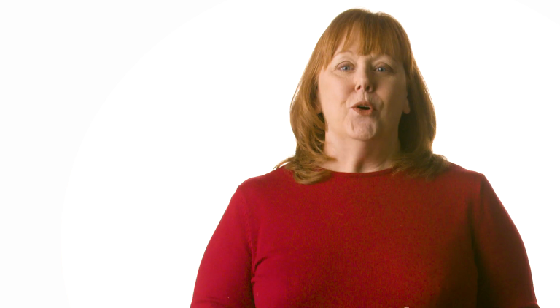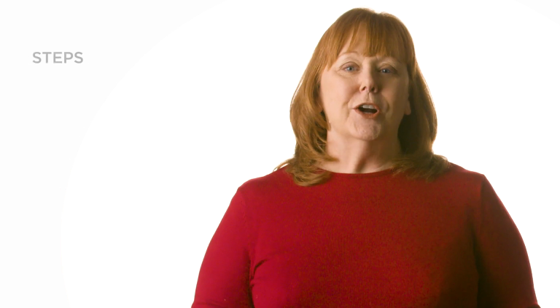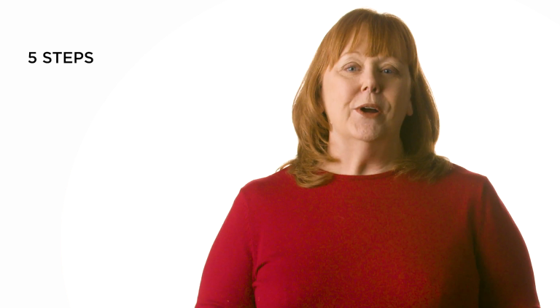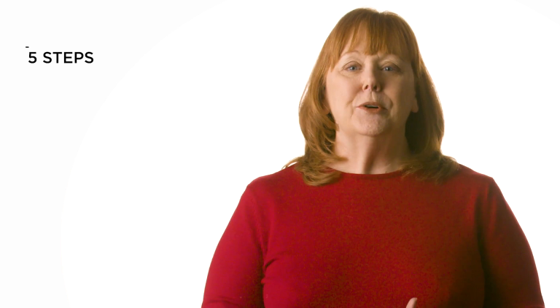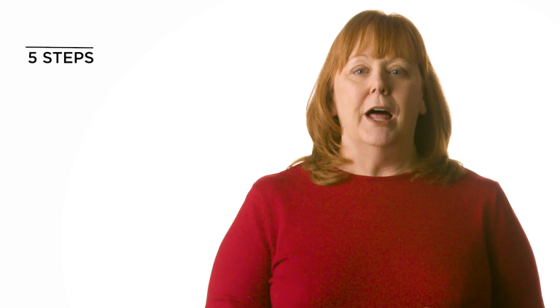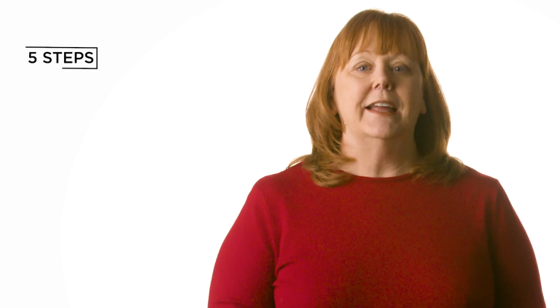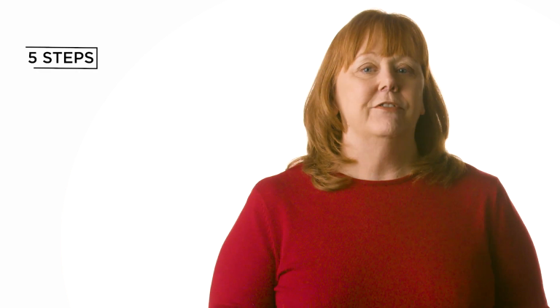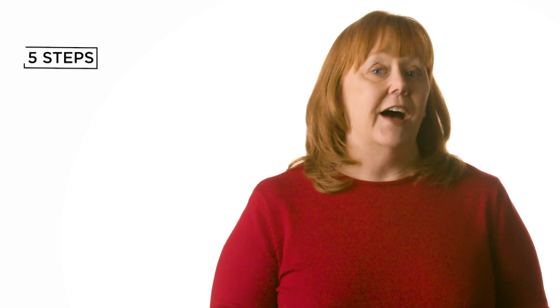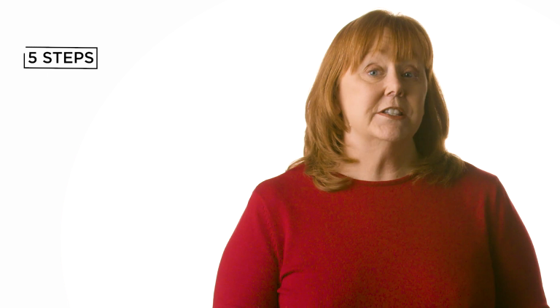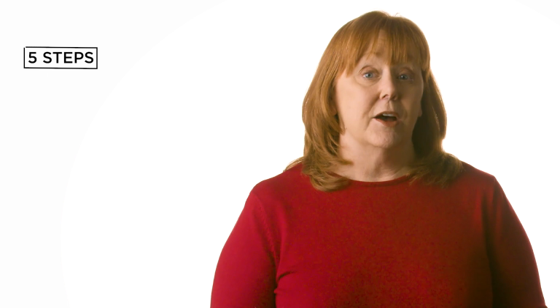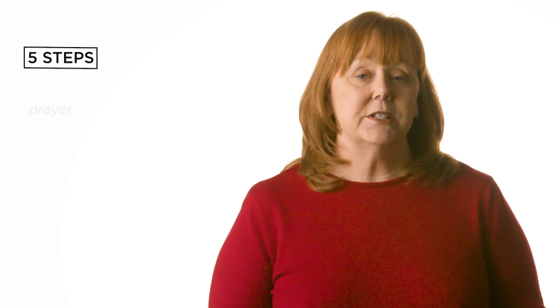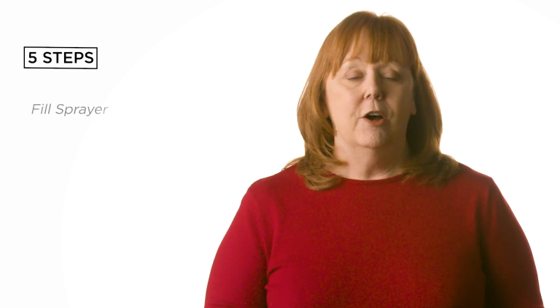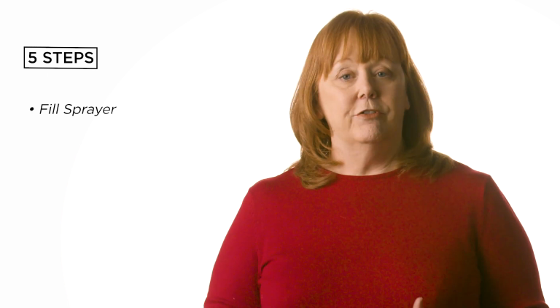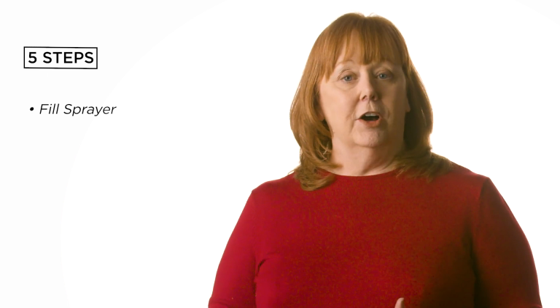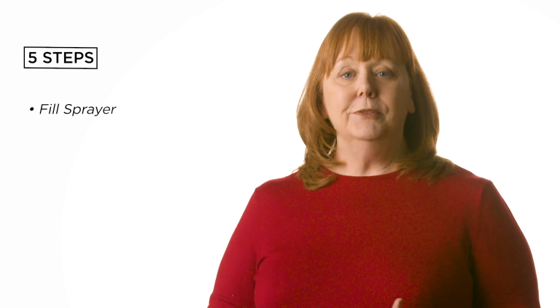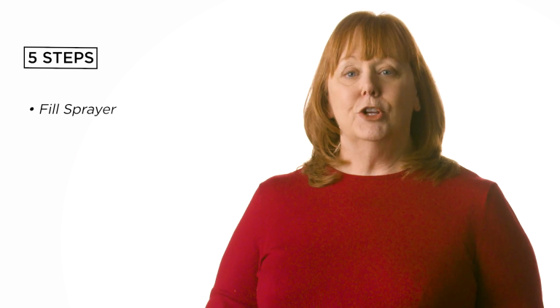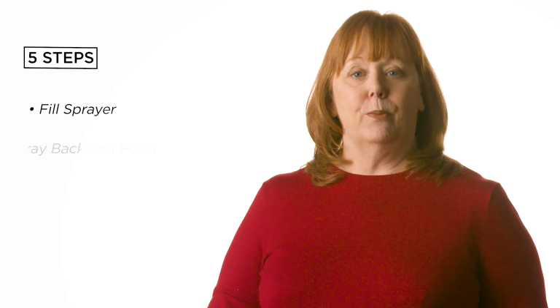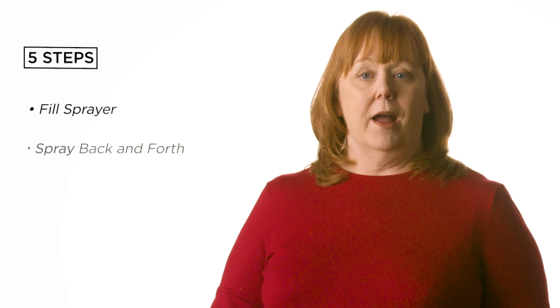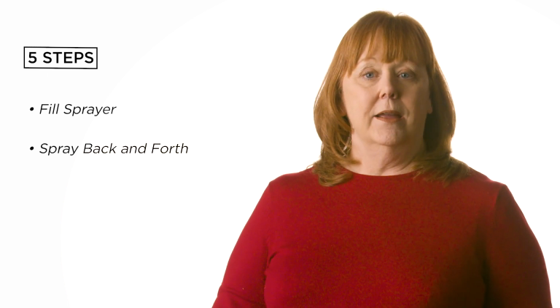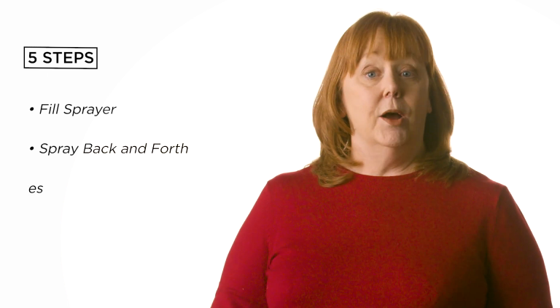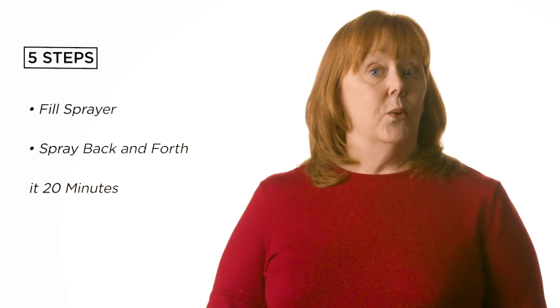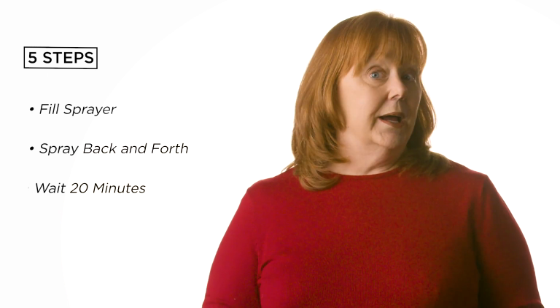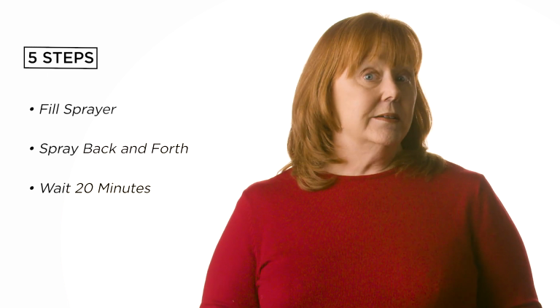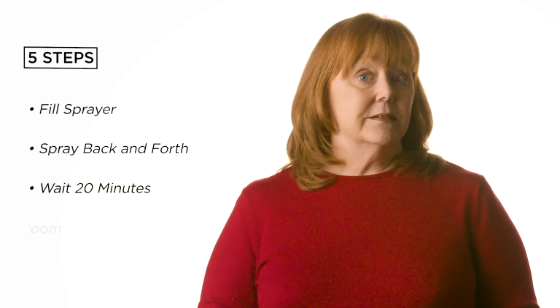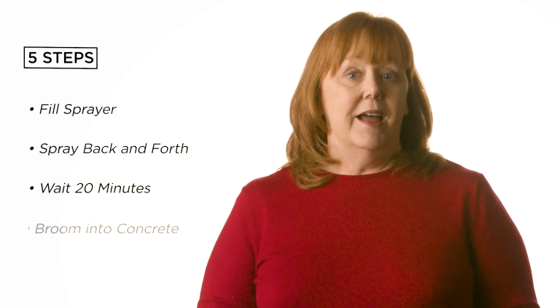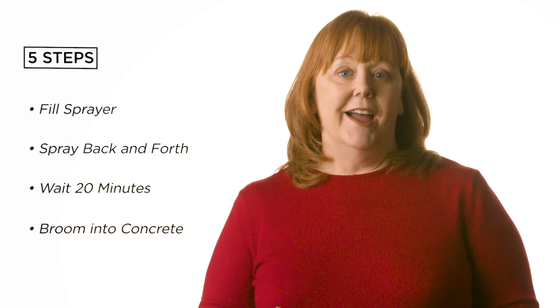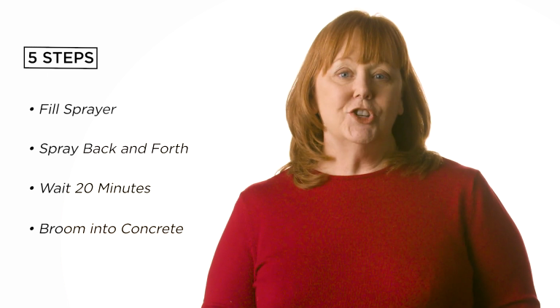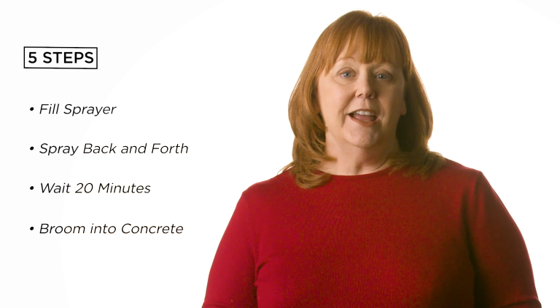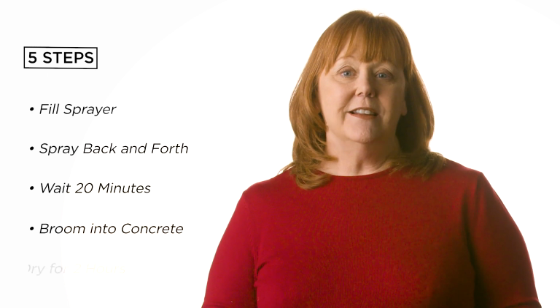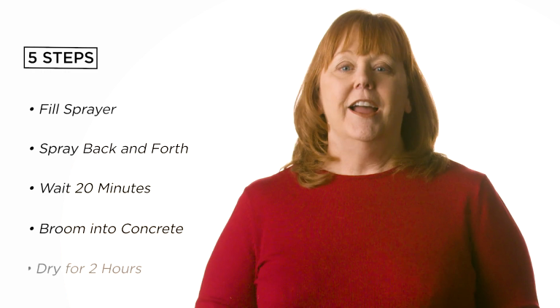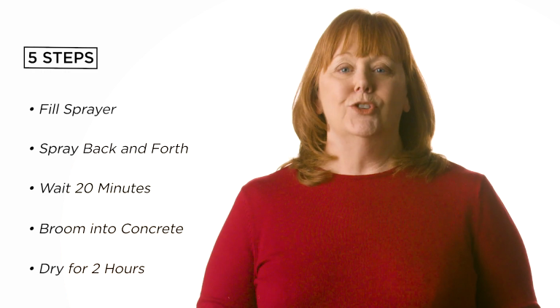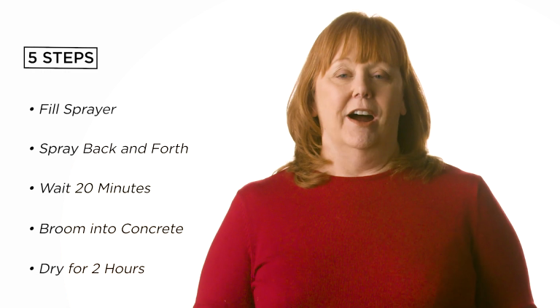We're going to apply in five steps: fill, spray, wait, agitate, and dry.